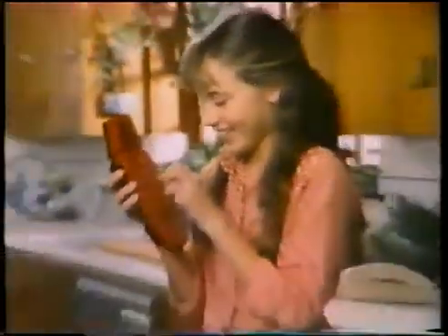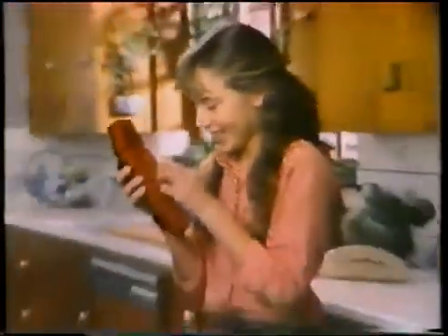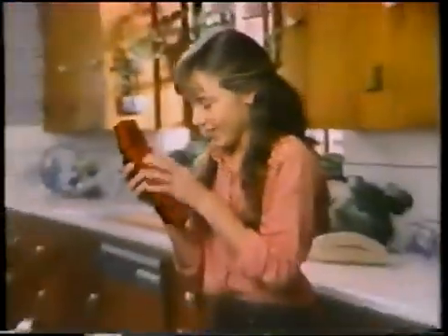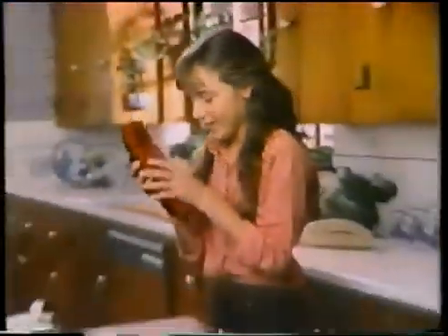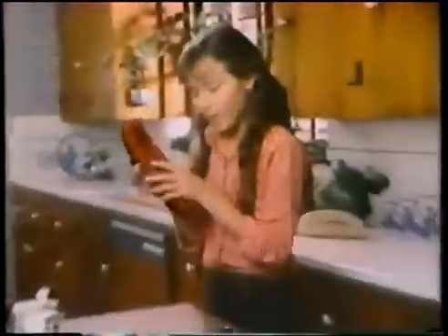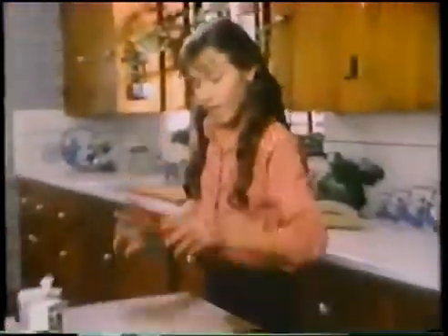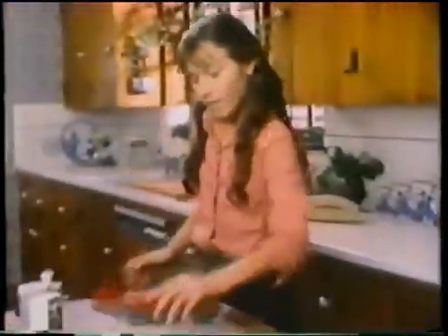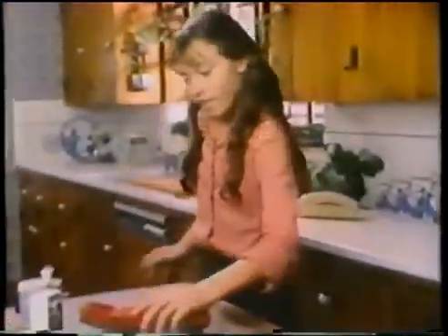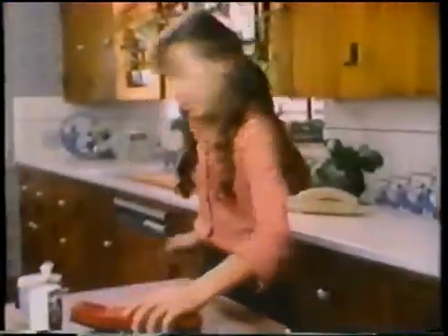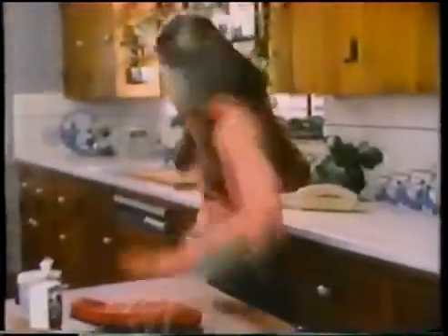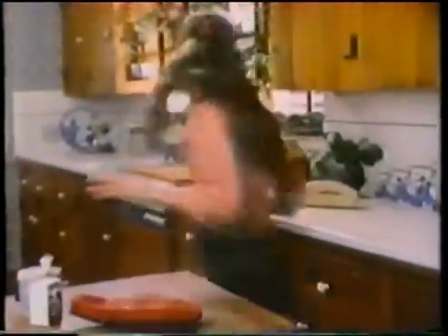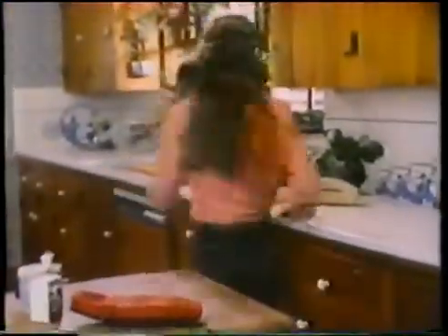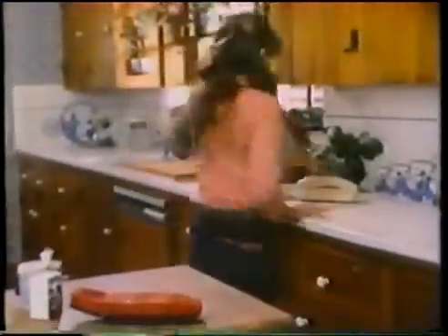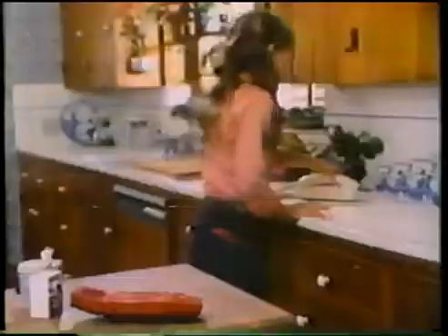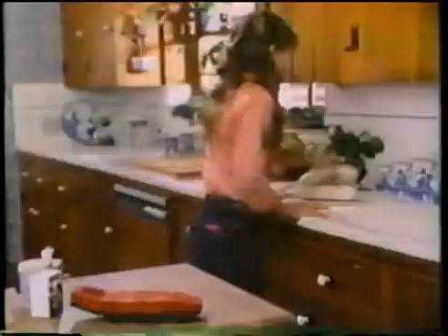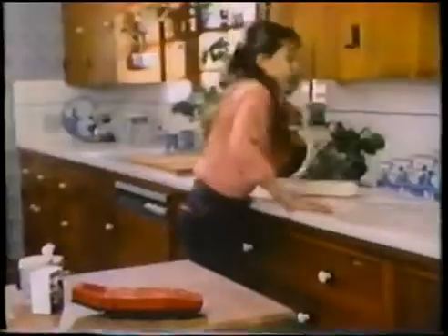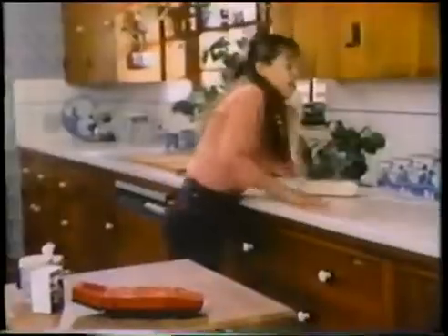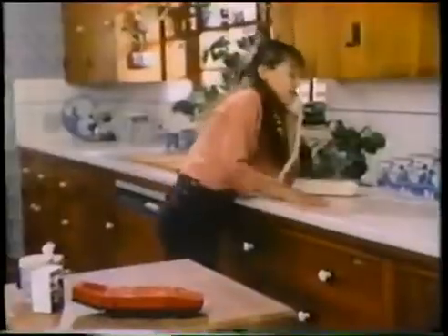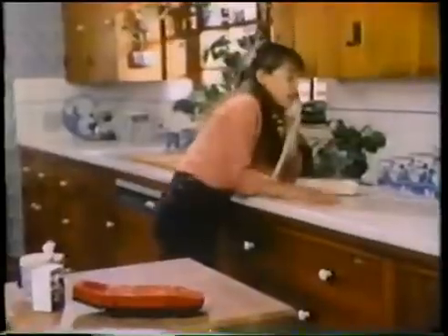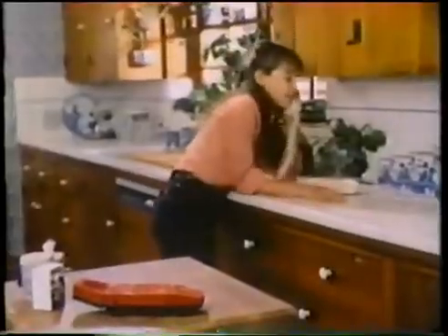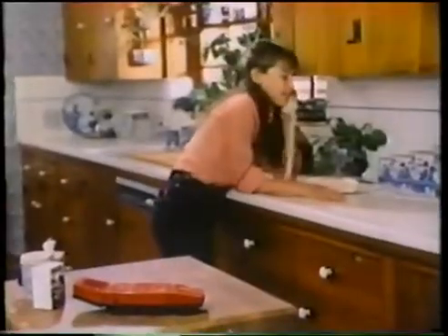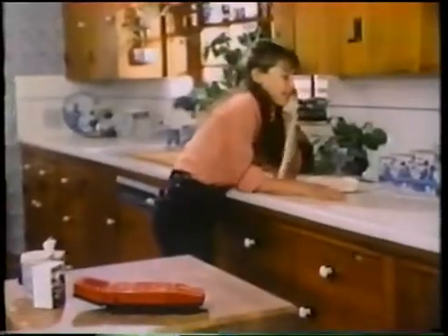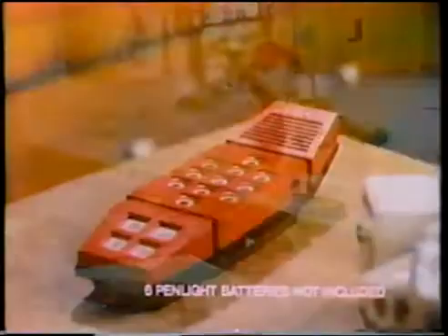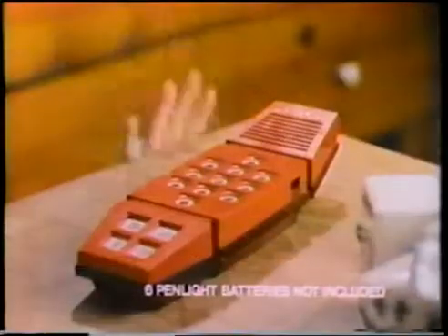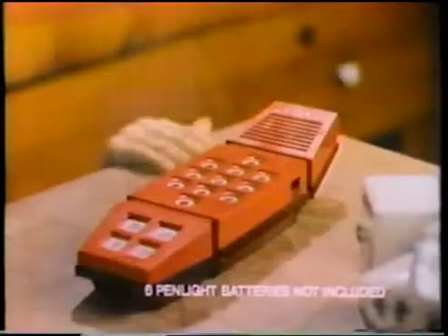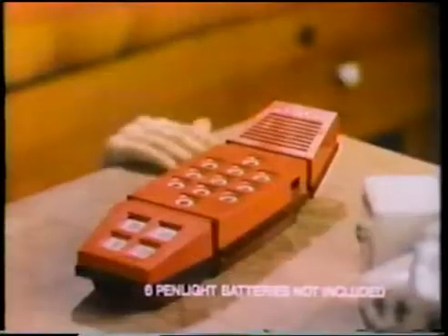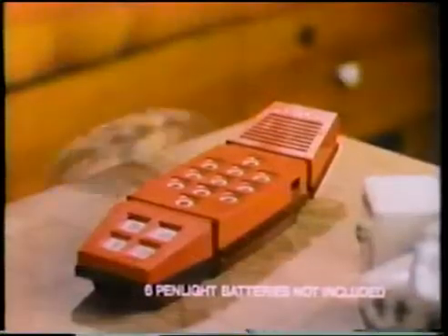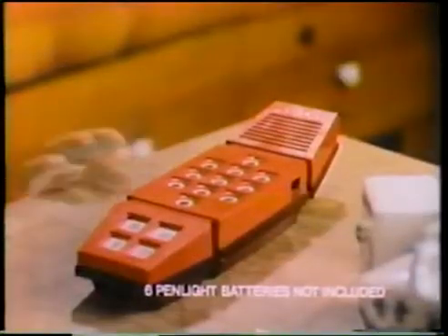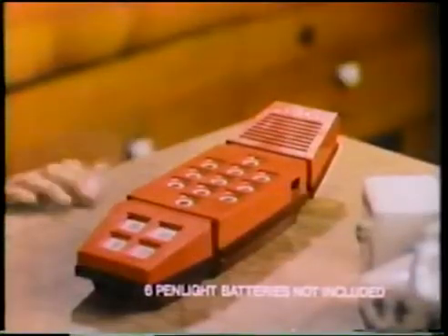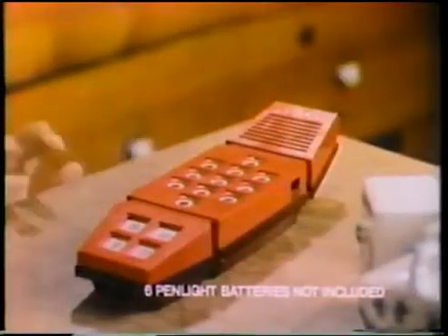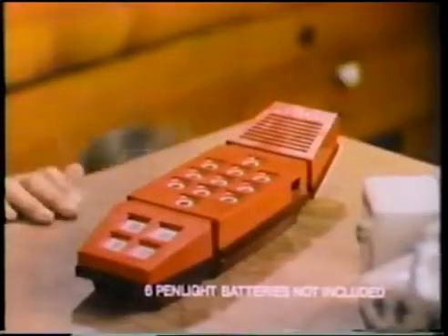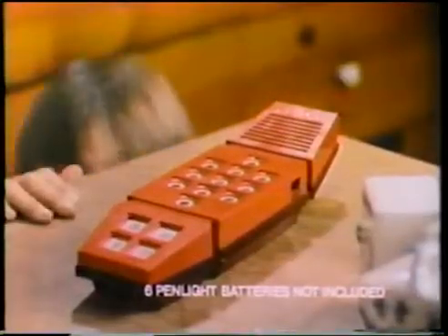Merlin has six electronic games in one. It's really fun for most everyone in the family. Six pin light batteries not included.